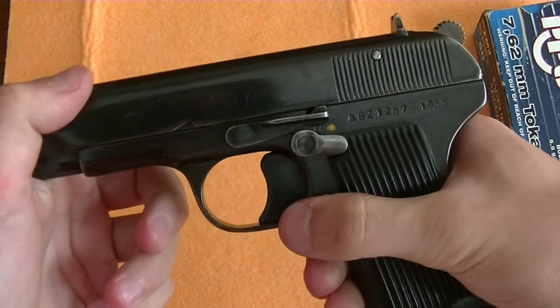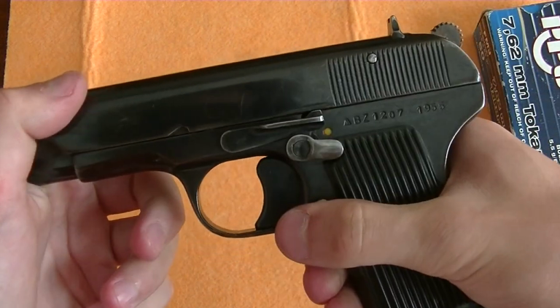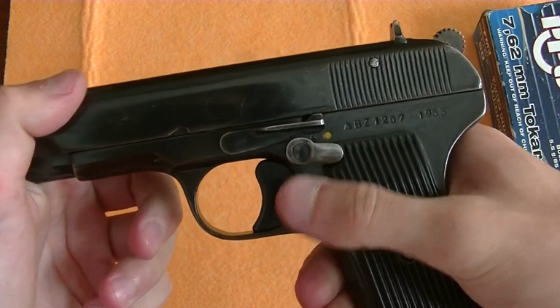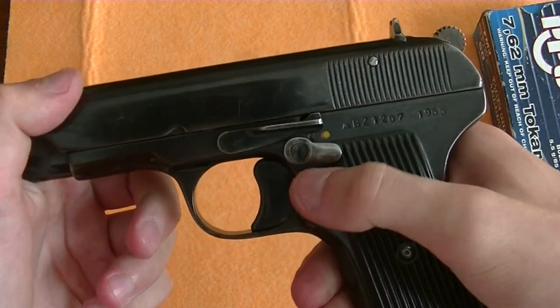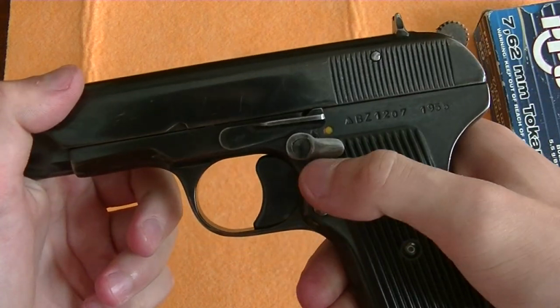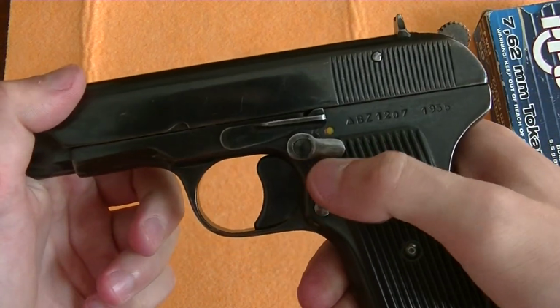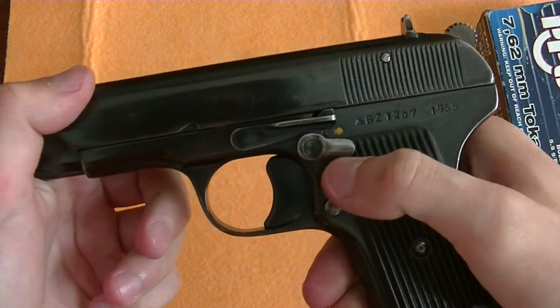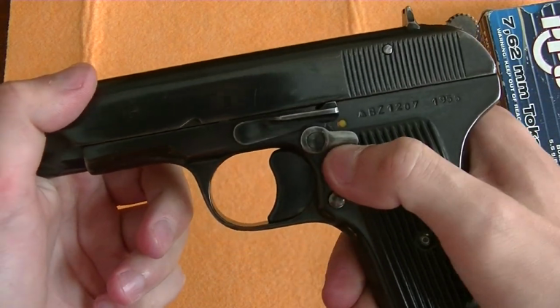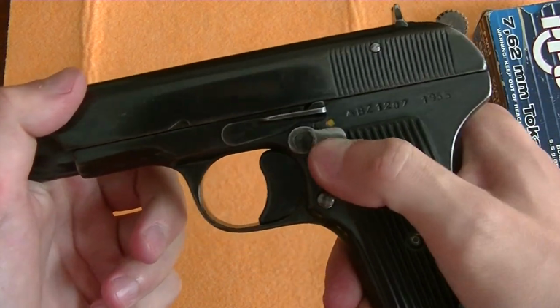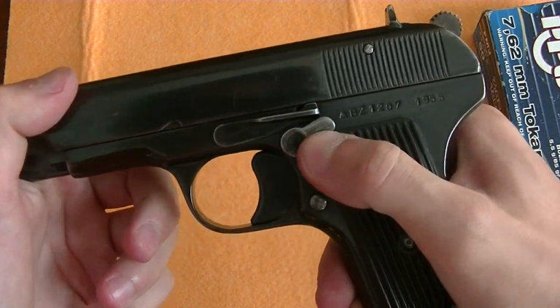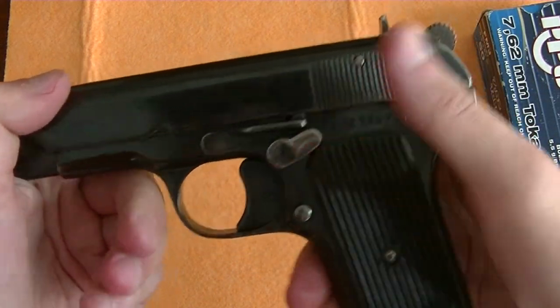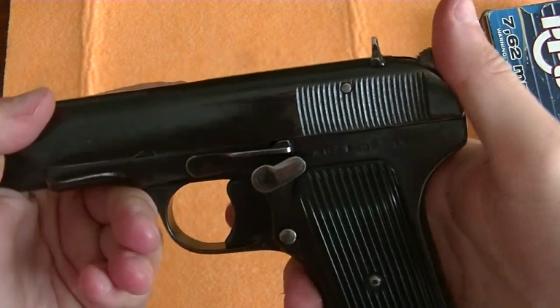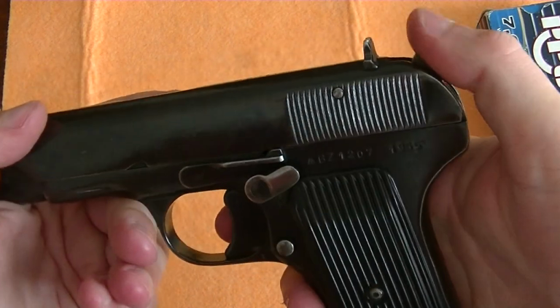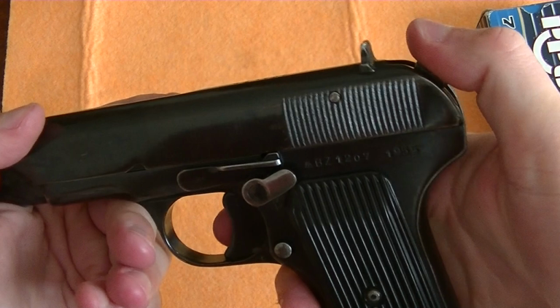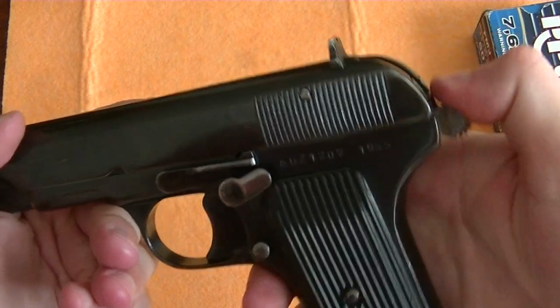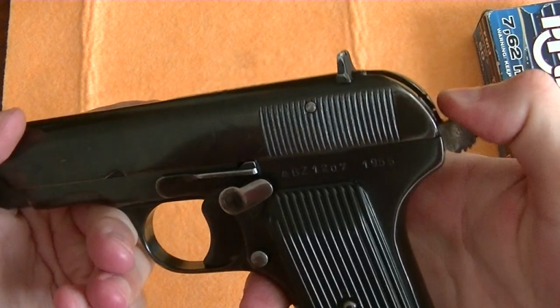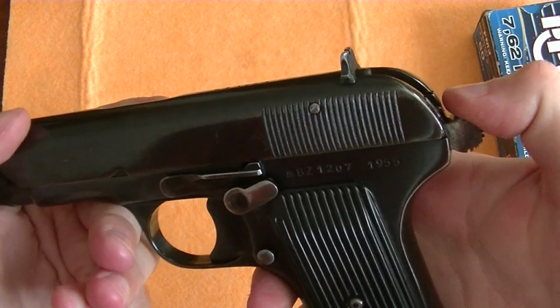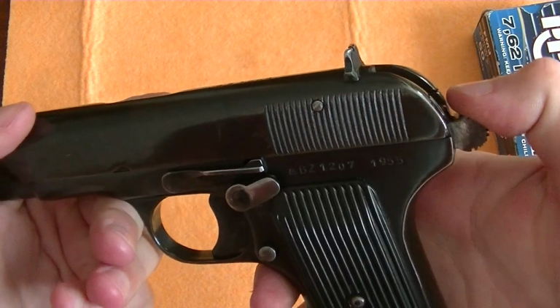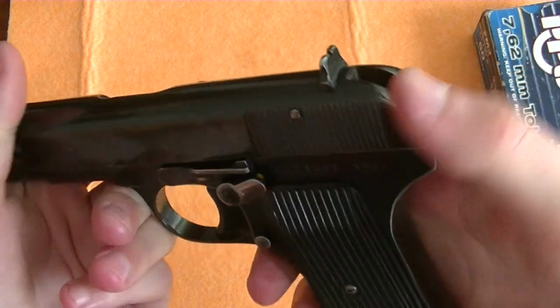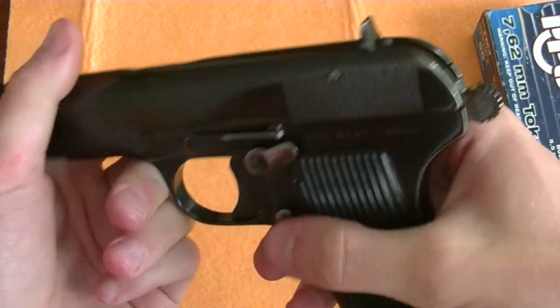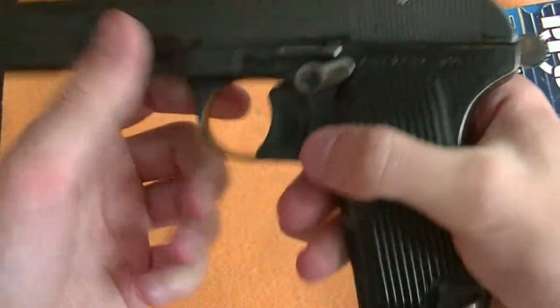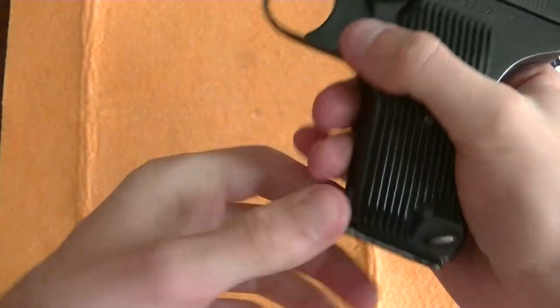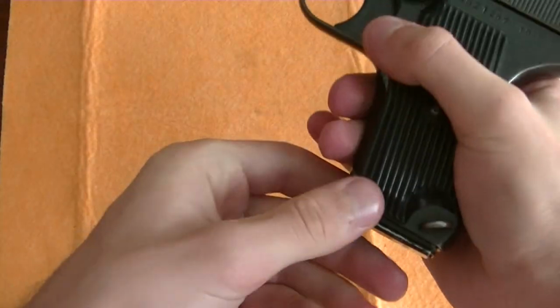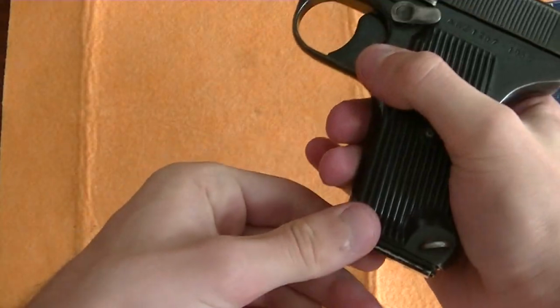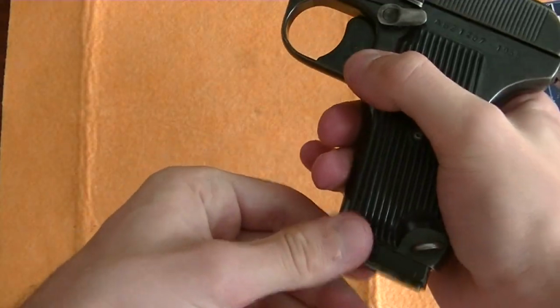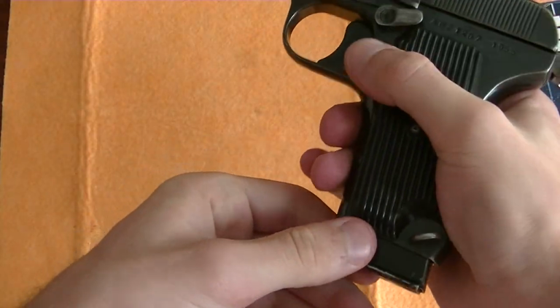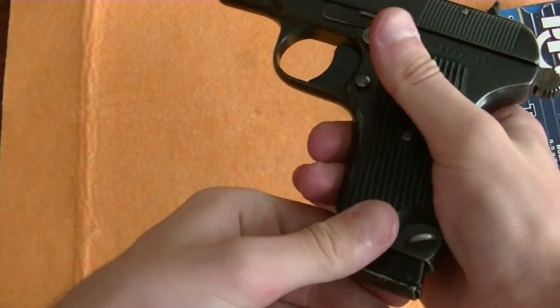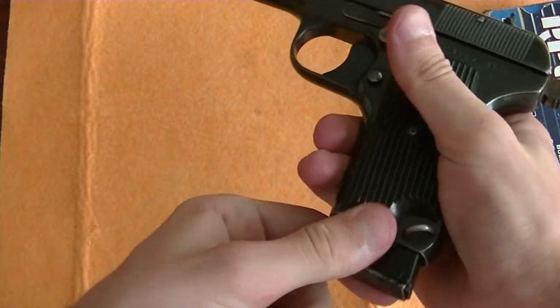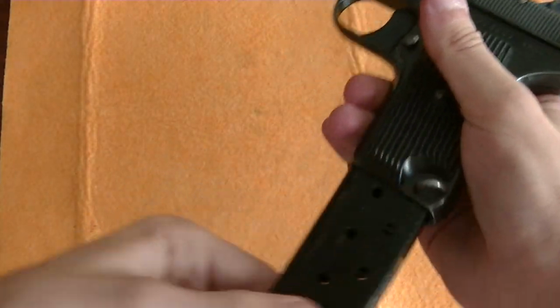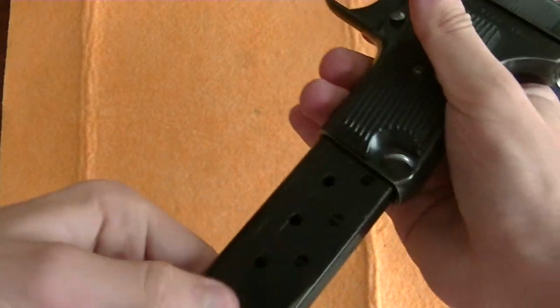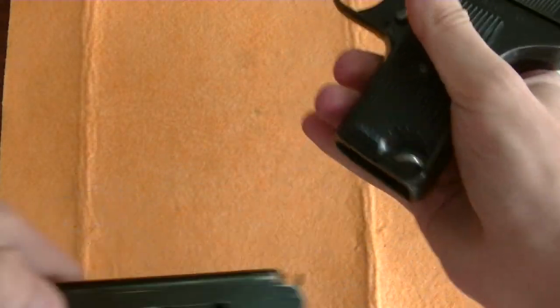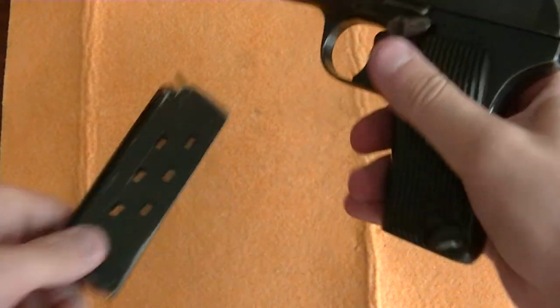To make disassembly easier, put it on safe, cock the hammer, and remove the magazine.